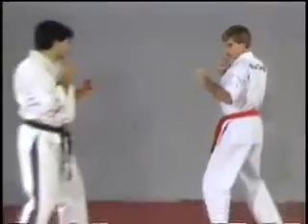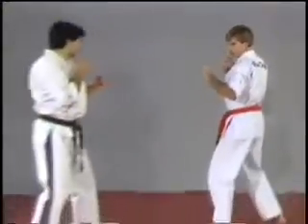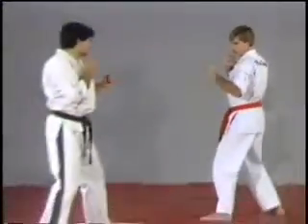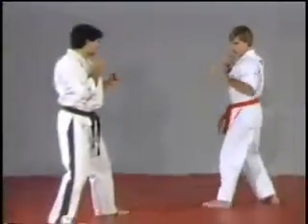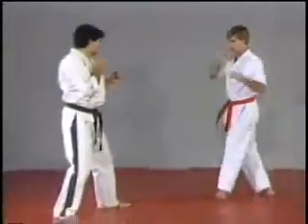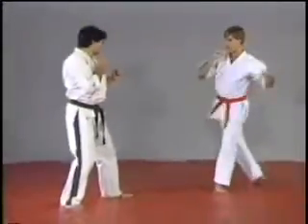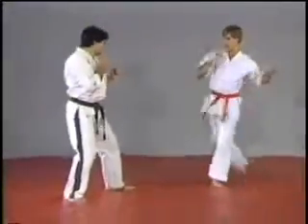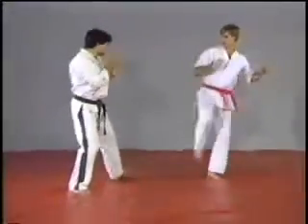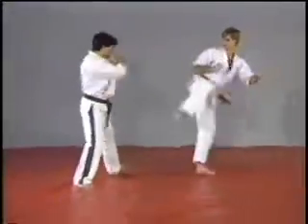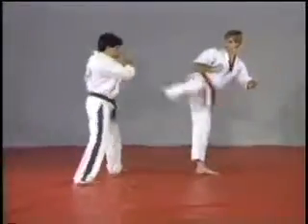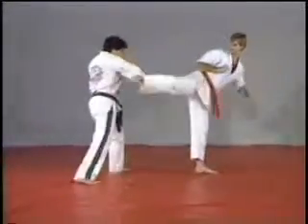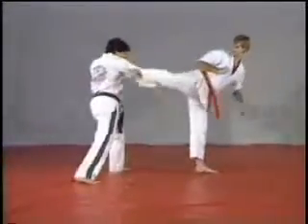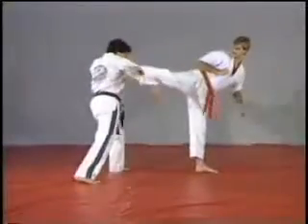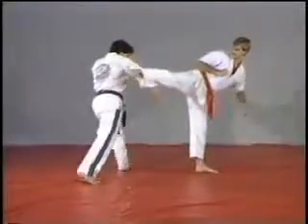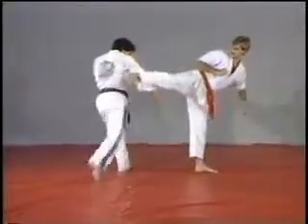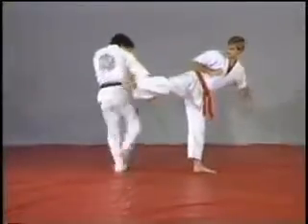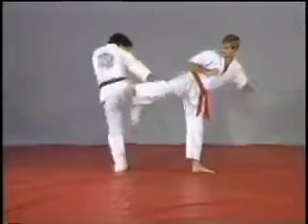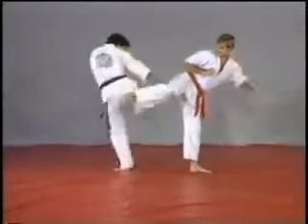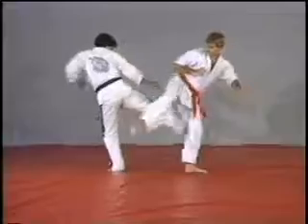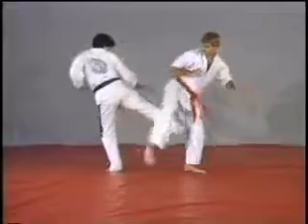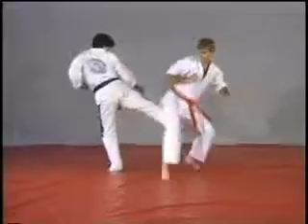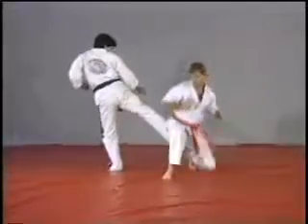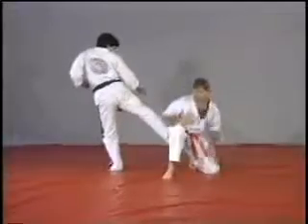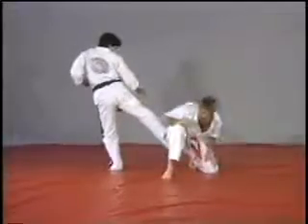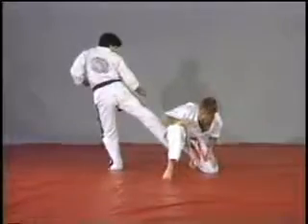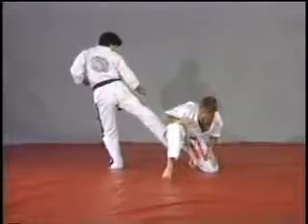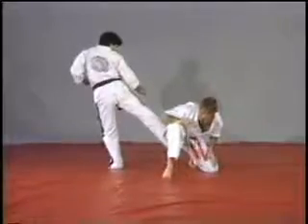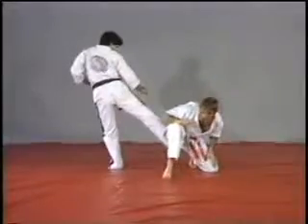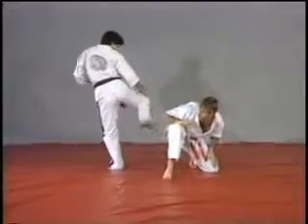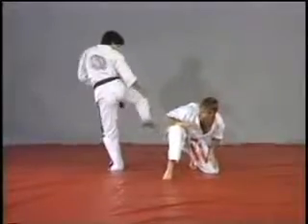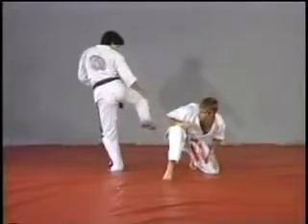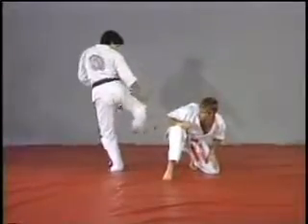And the next one, we step out, same kind of check, this time side kick the back of the knee.